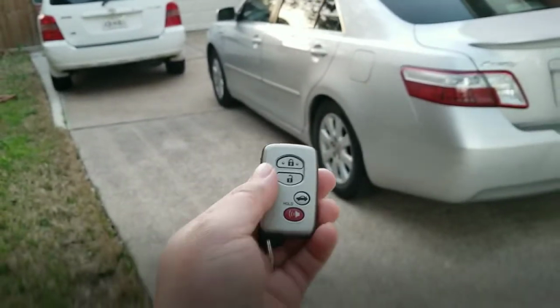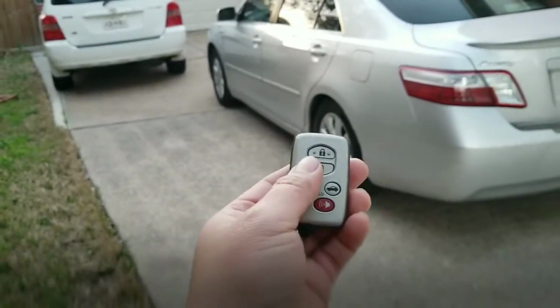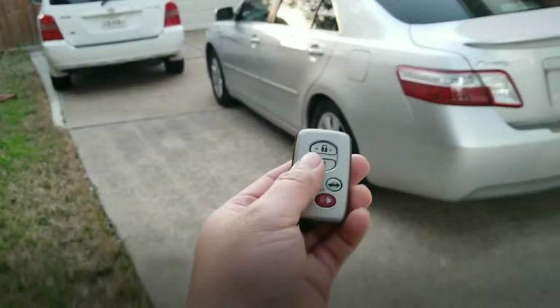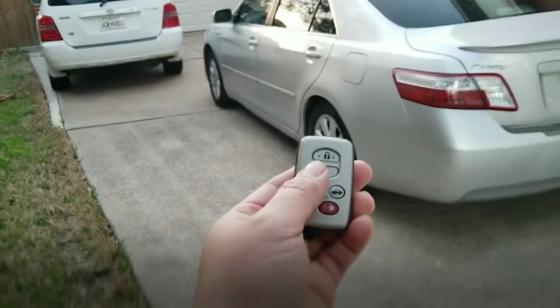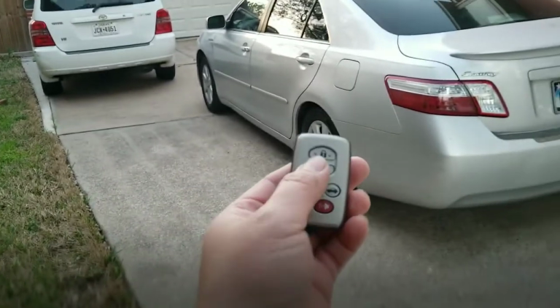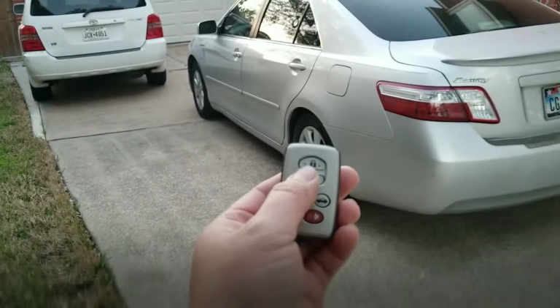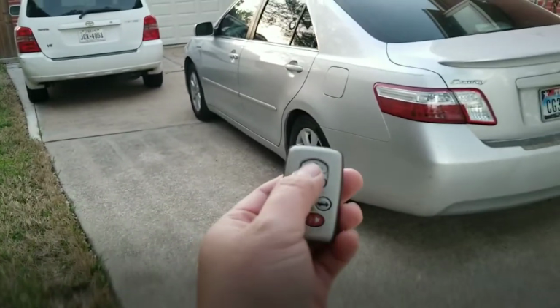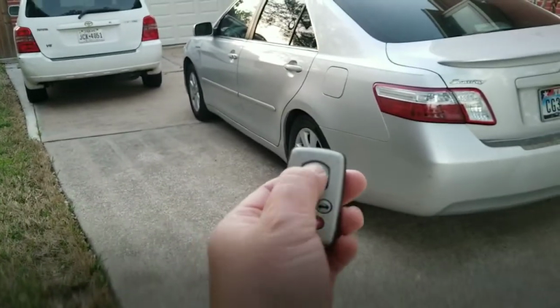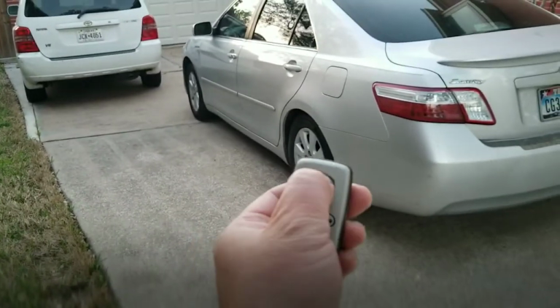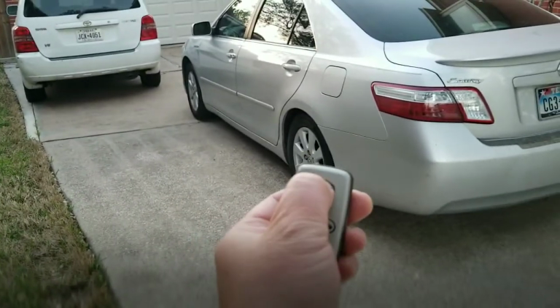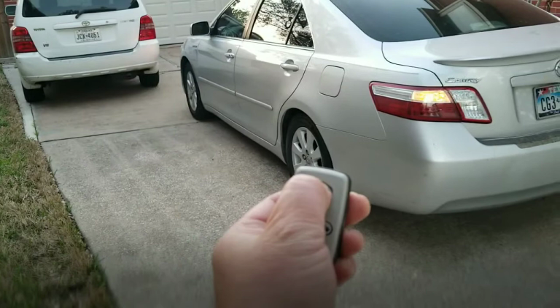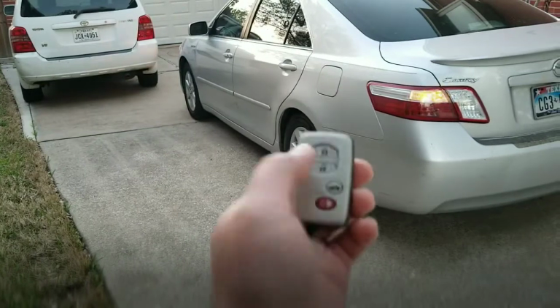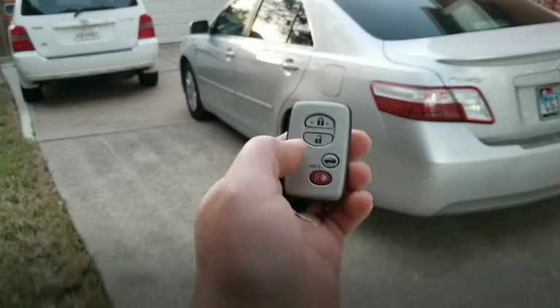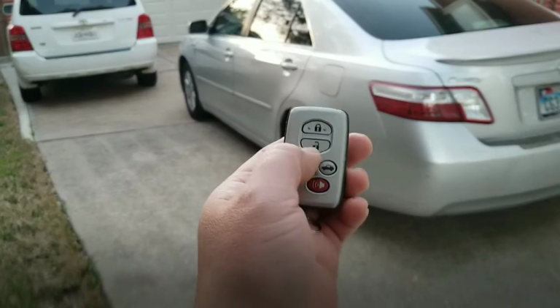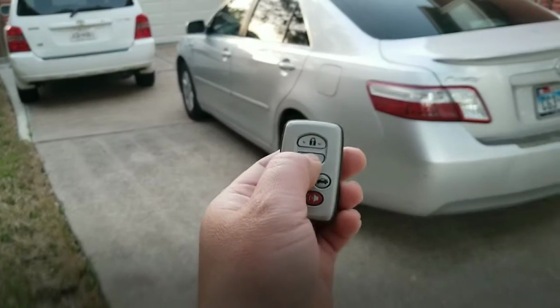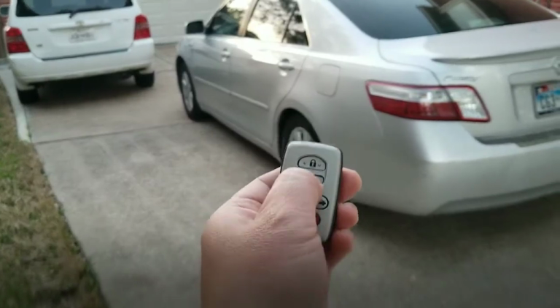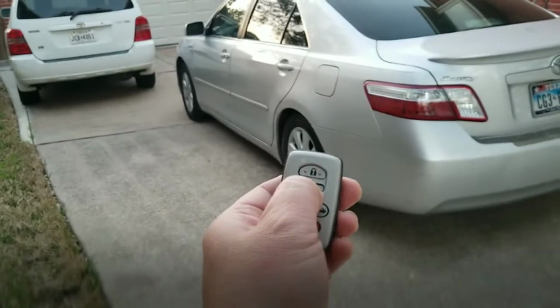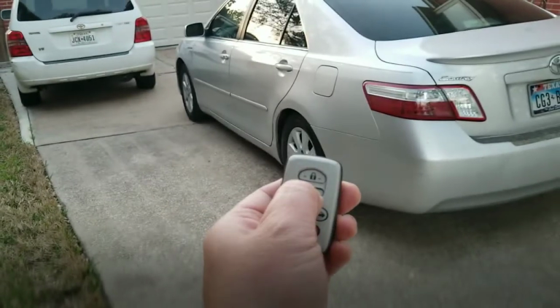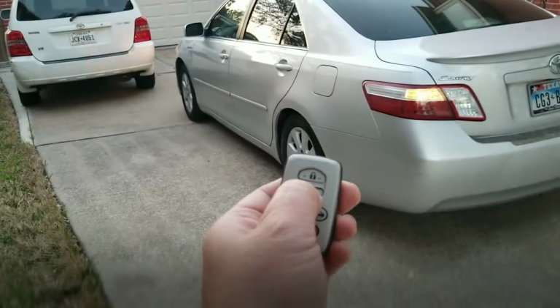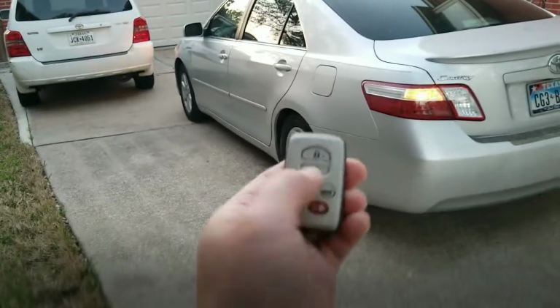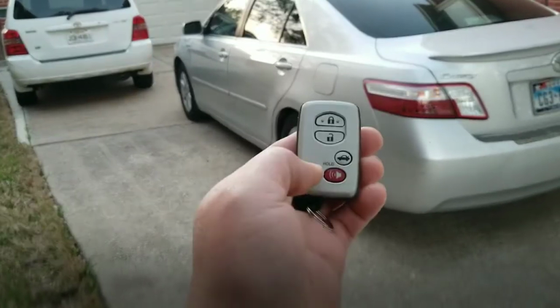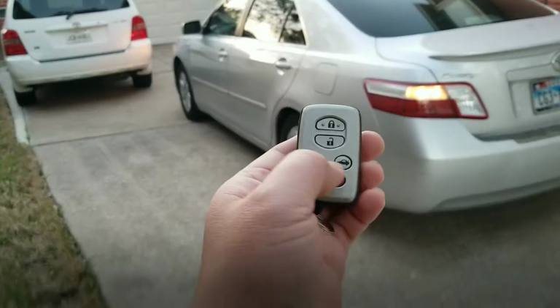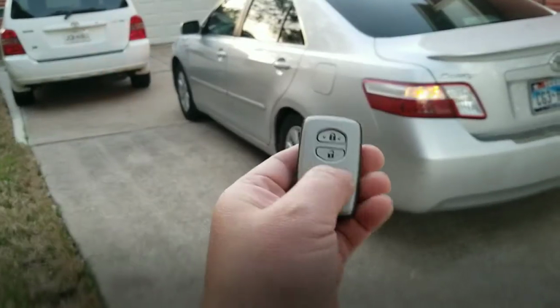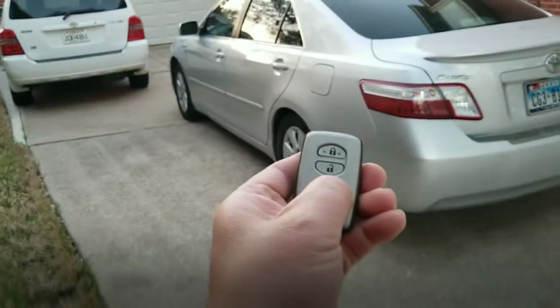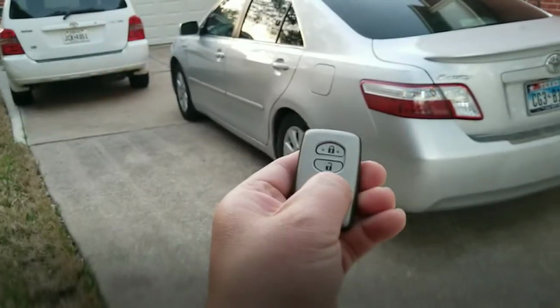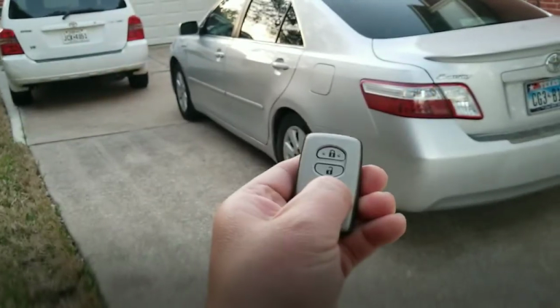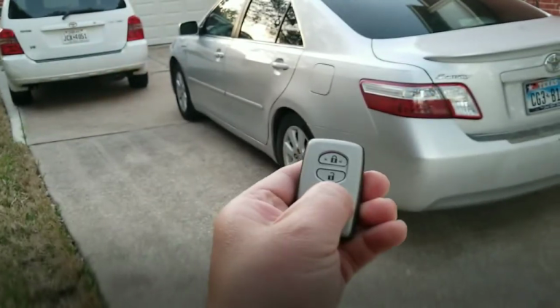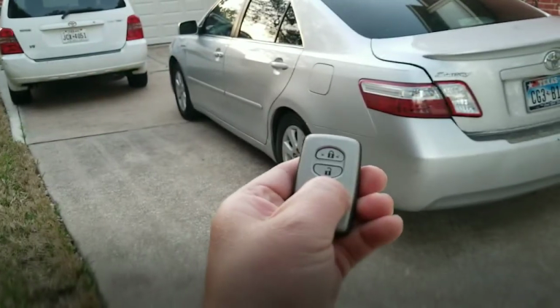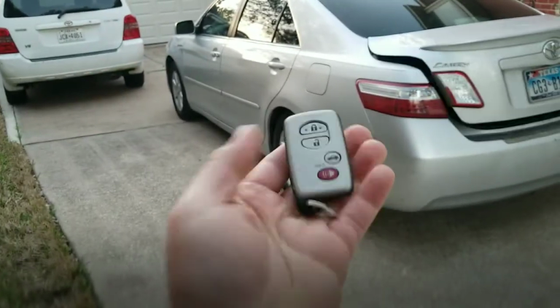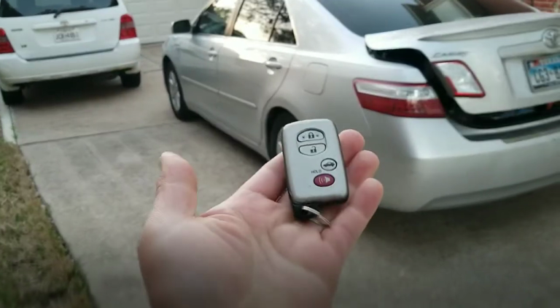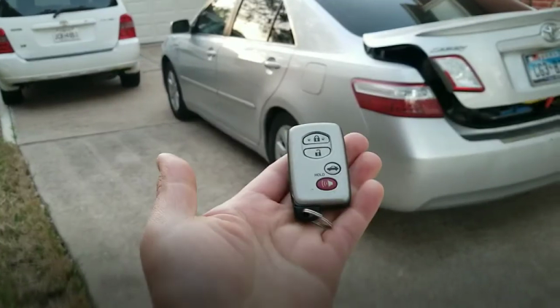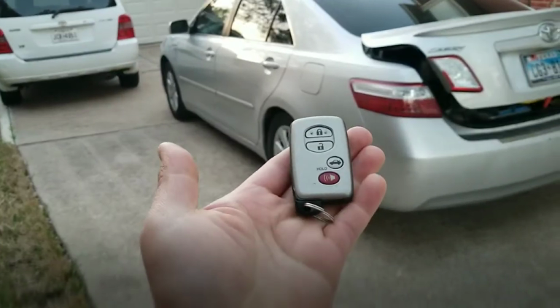Let's go ahead and test it out. Here is your lock function. Here's your unlock function. Trunk pops up. Very nice.